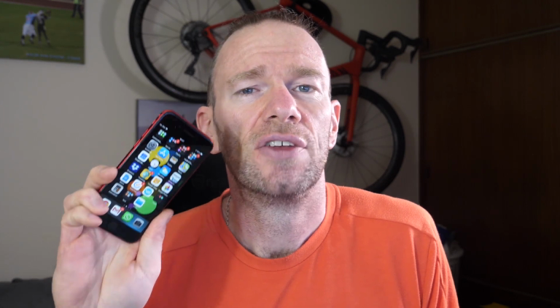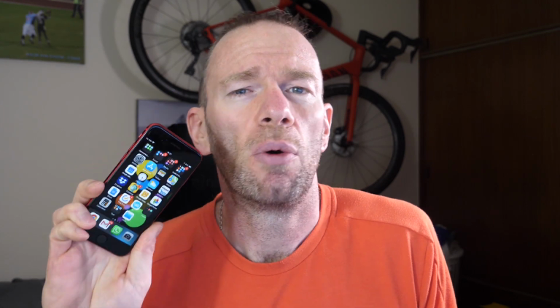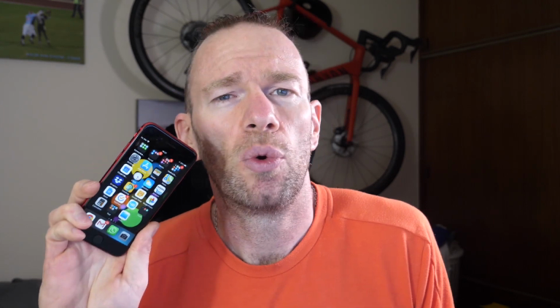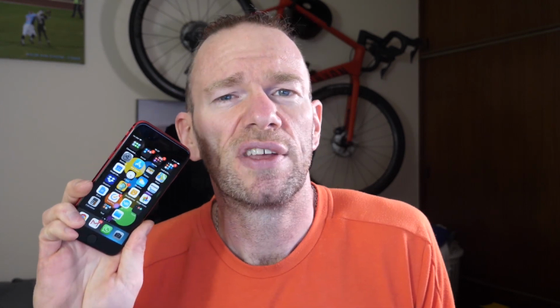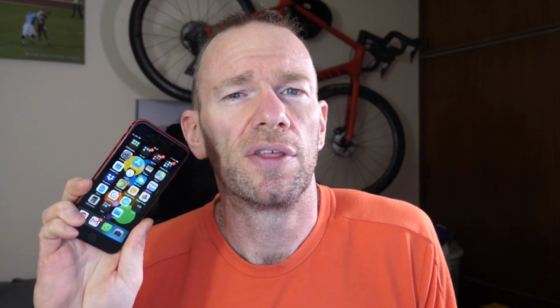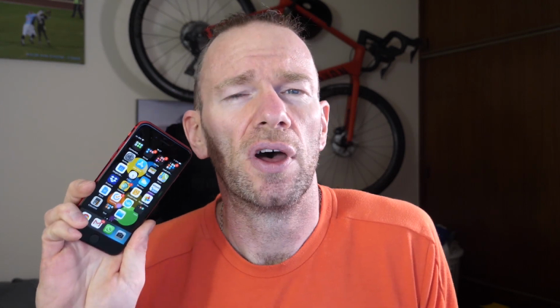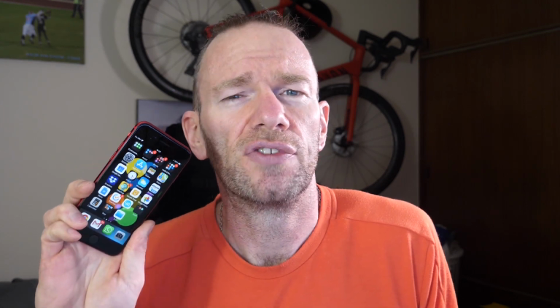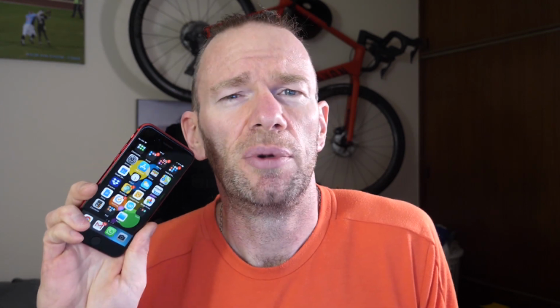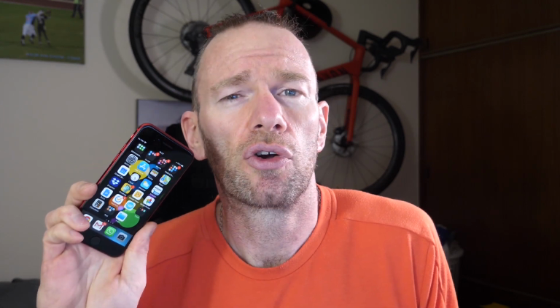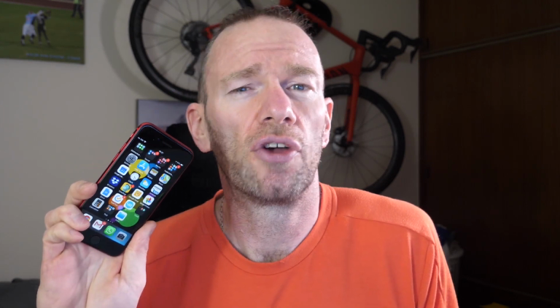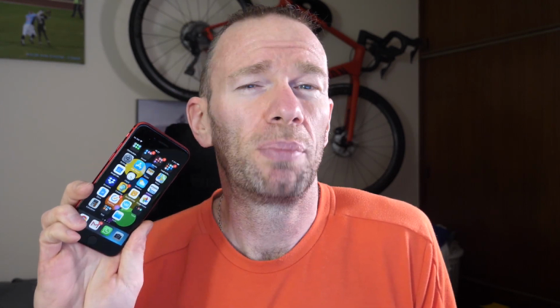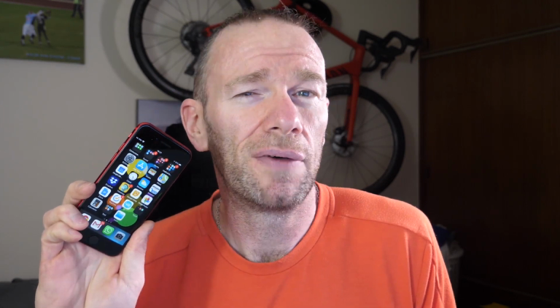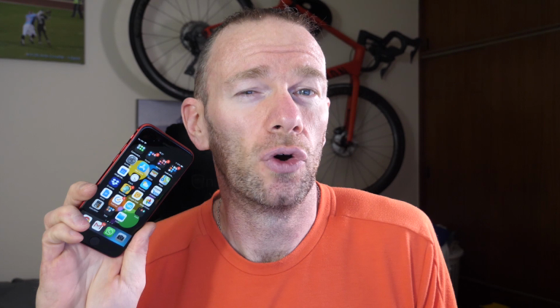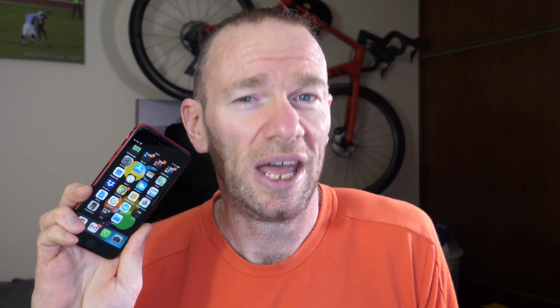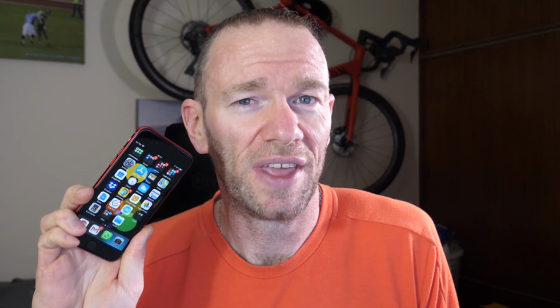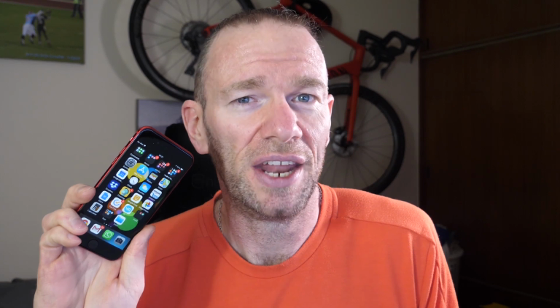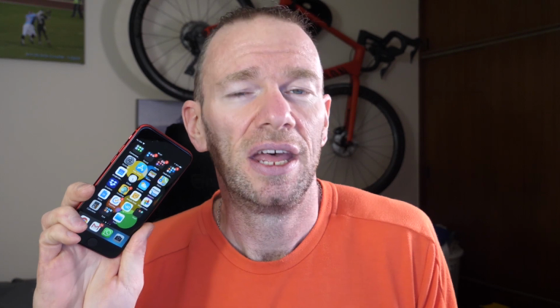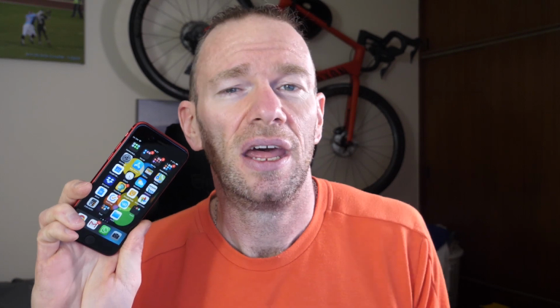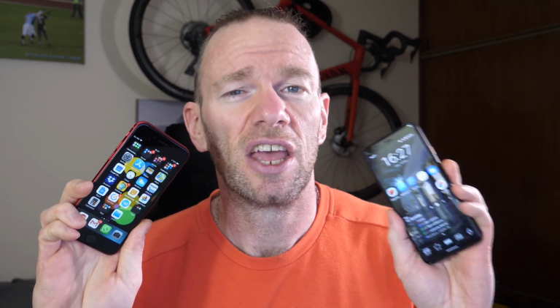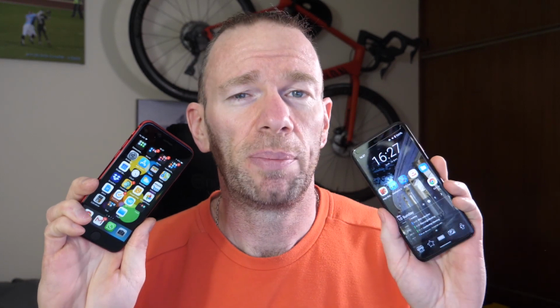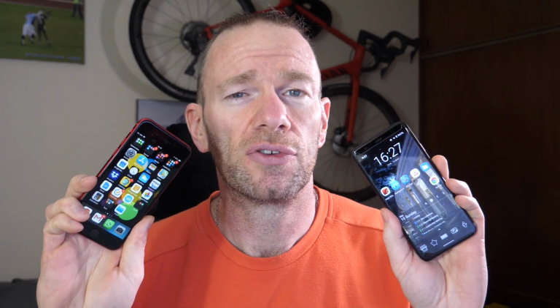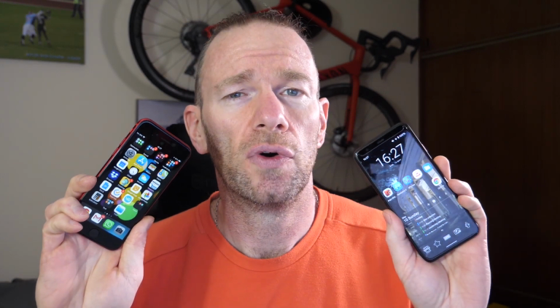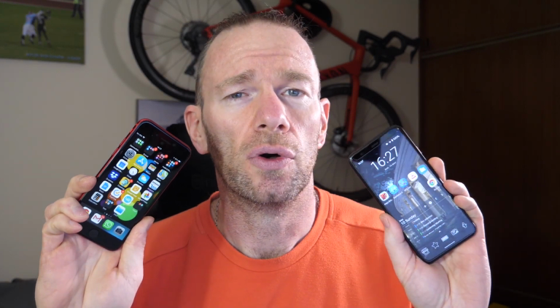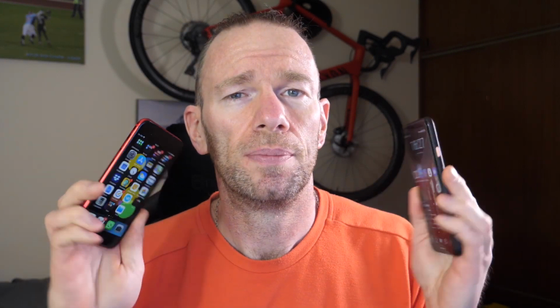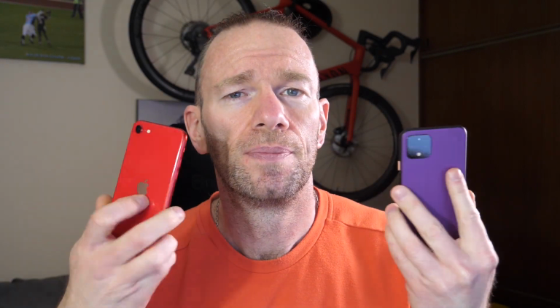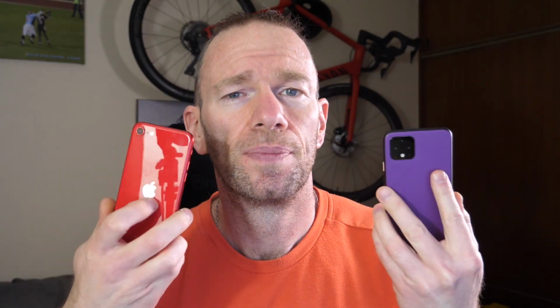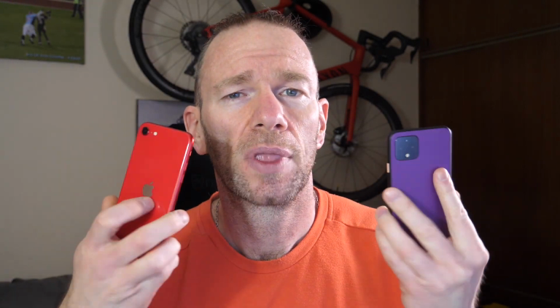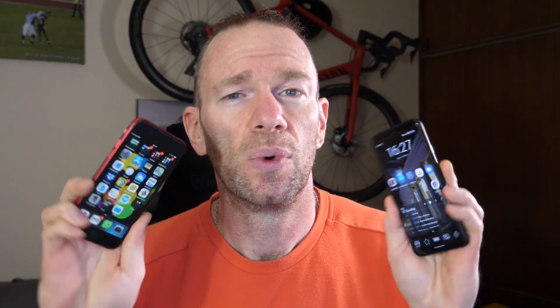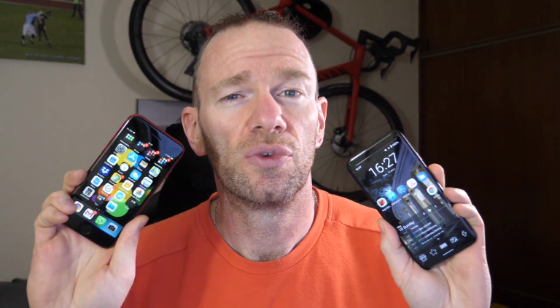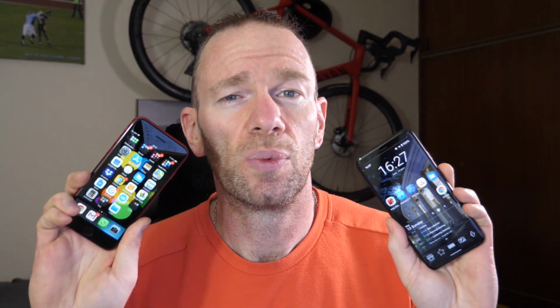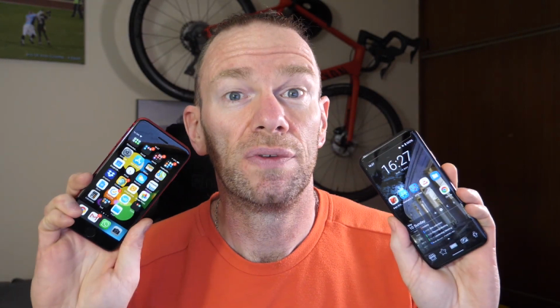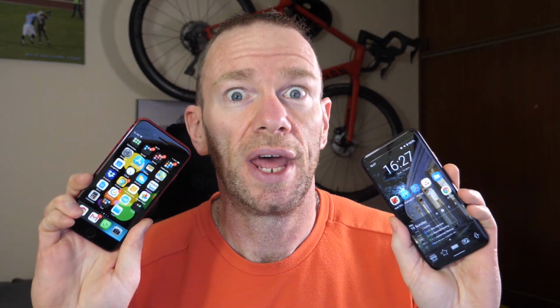So I thought, well, let's have another first and do a cross-platform head to head against my Pixel 4, which is what we're doing today.